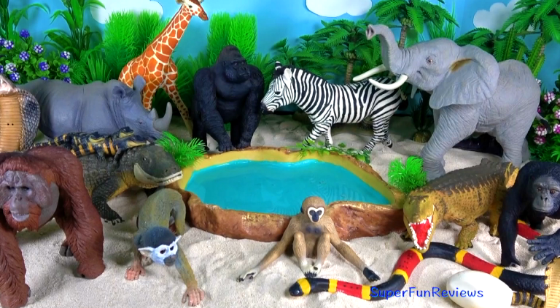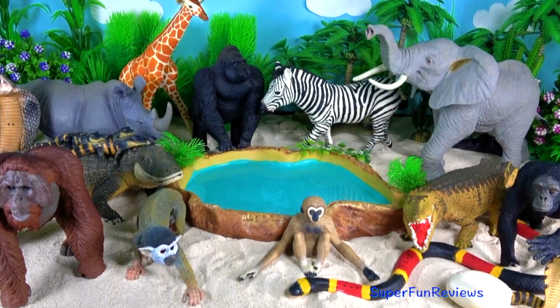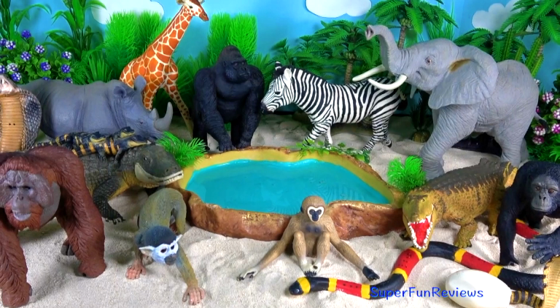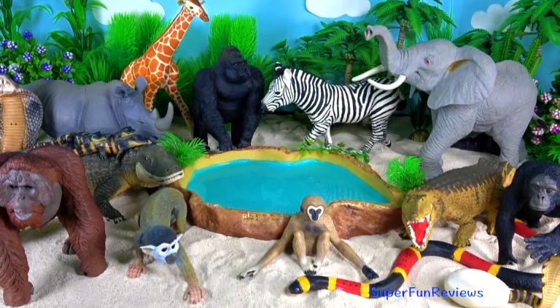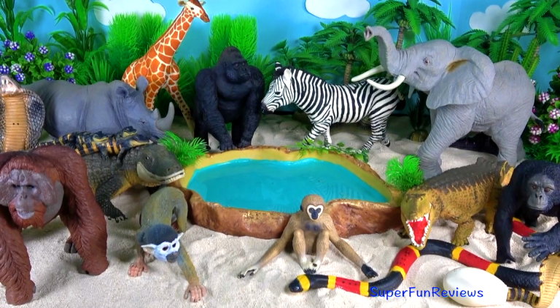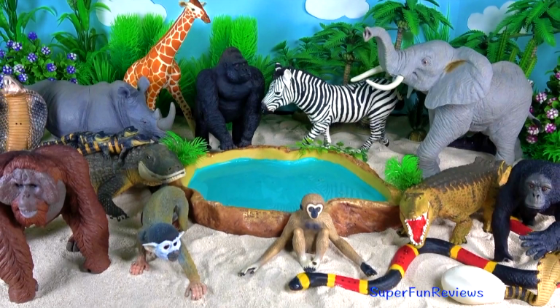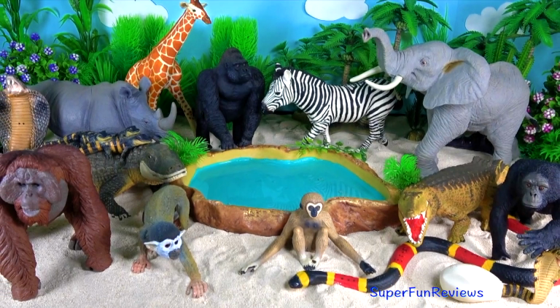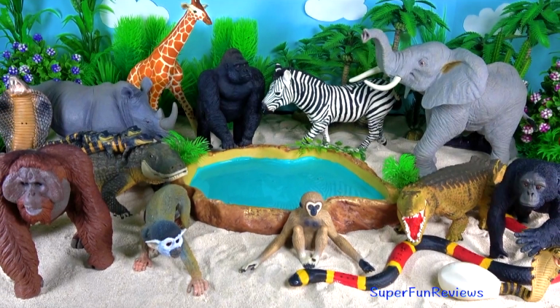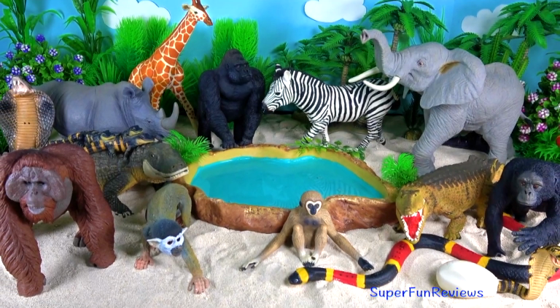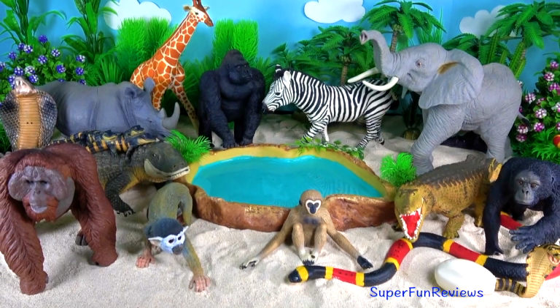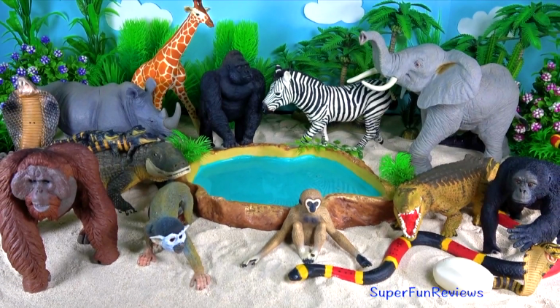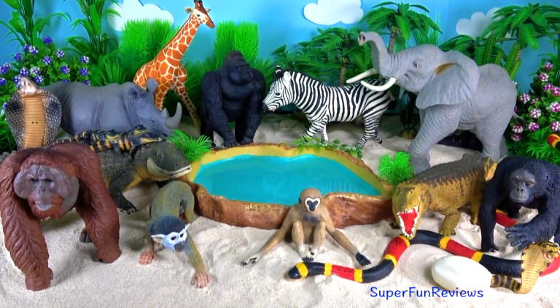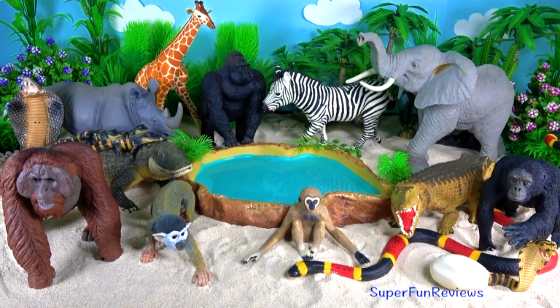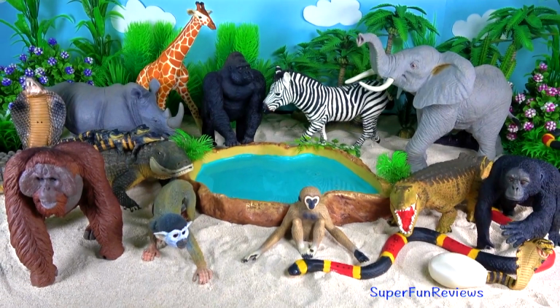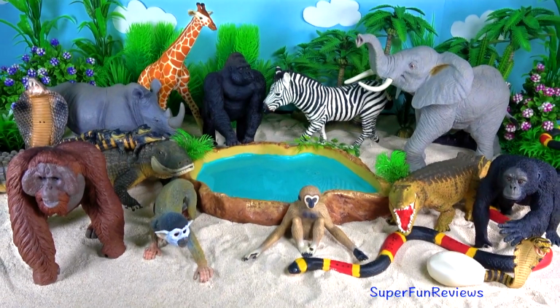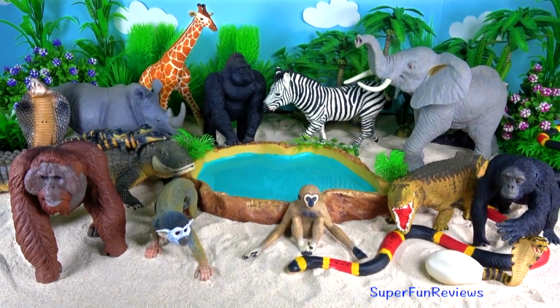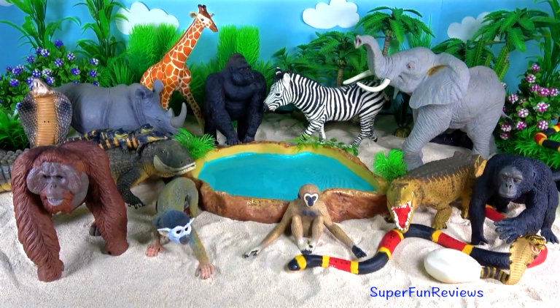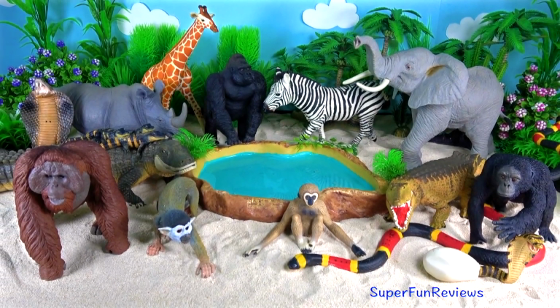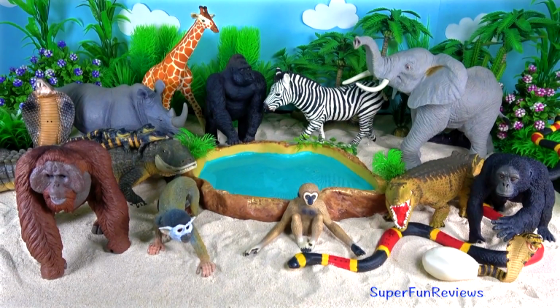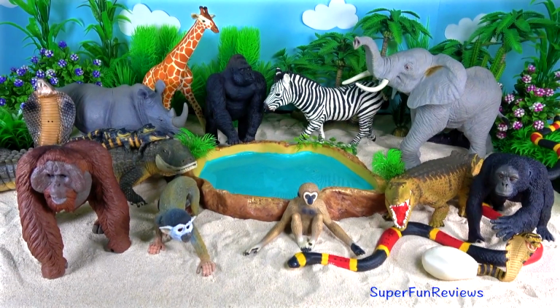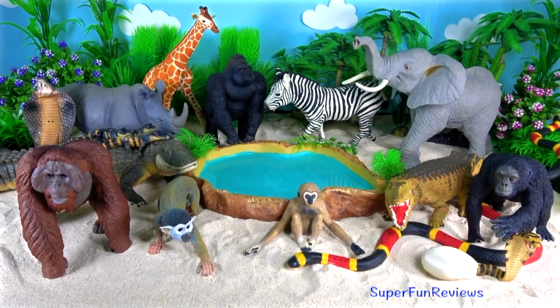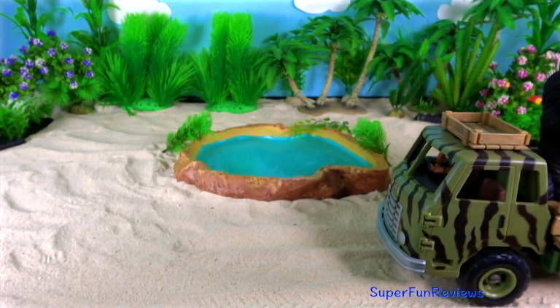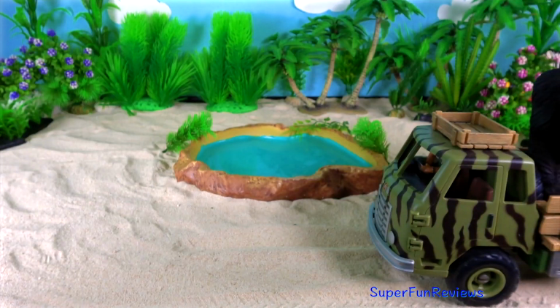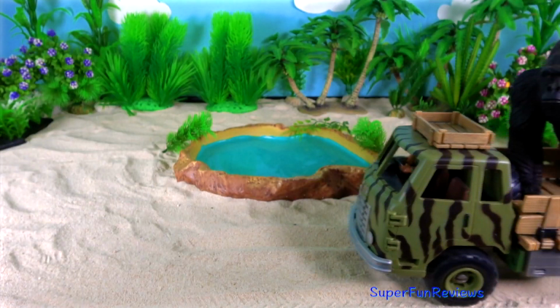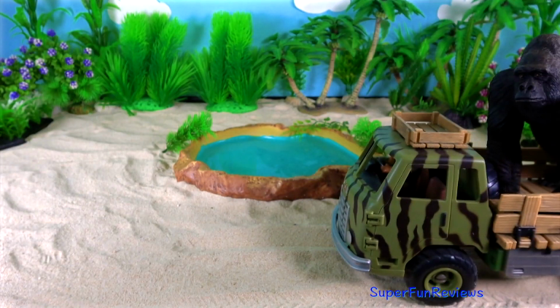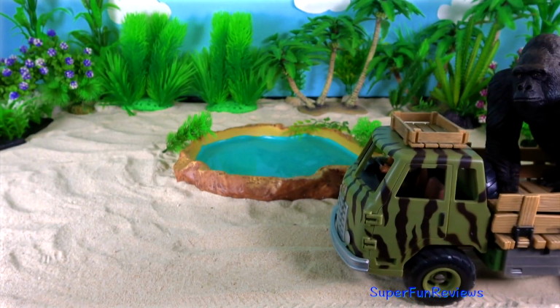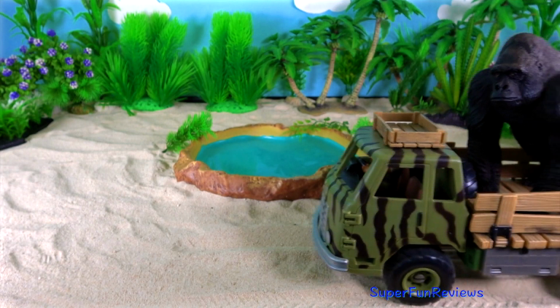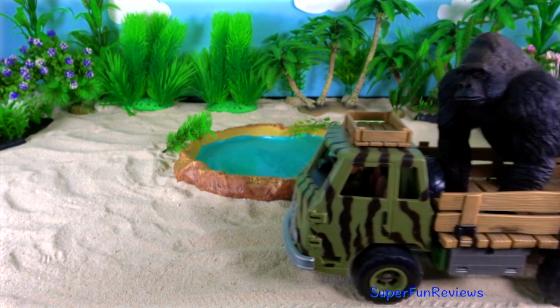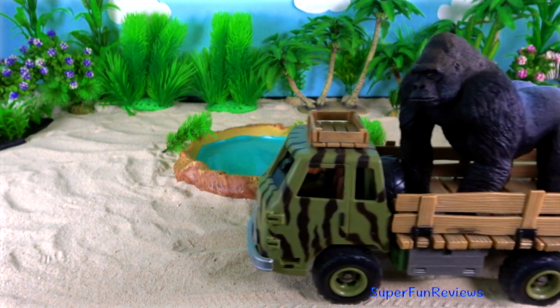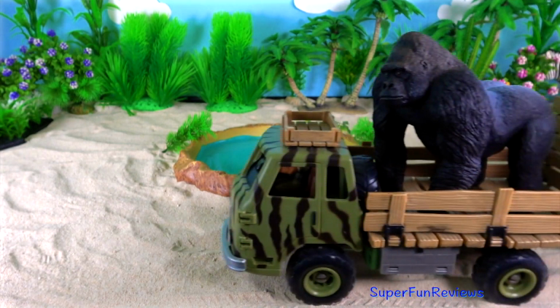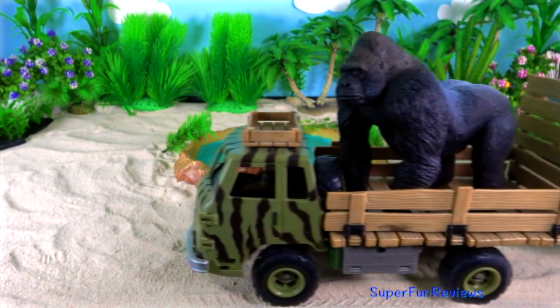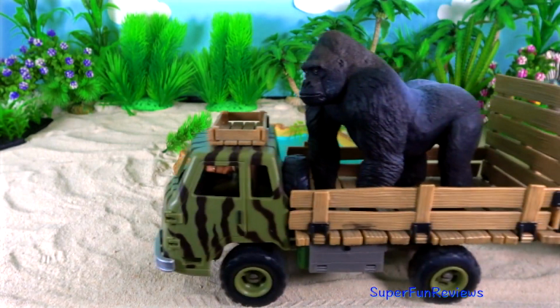Hi, it's Kerry. I'm bringing all these animals in by safari truck today.